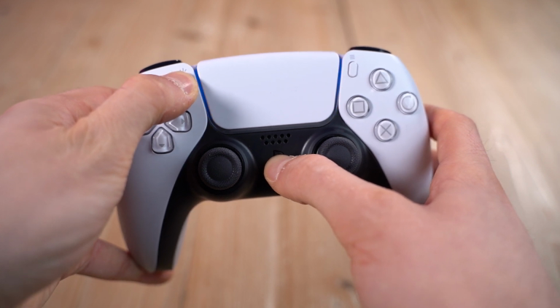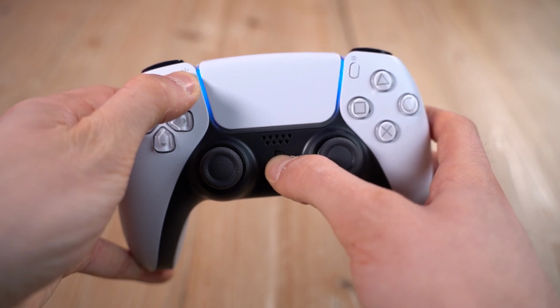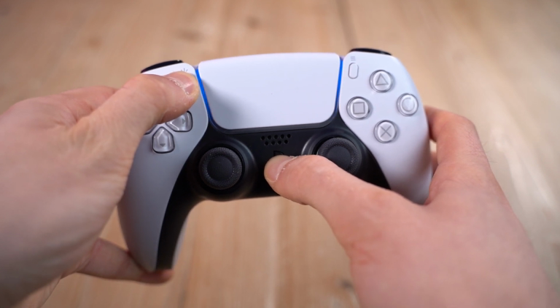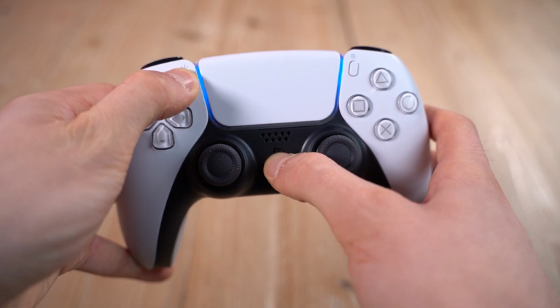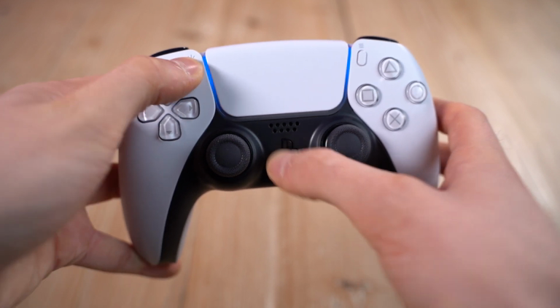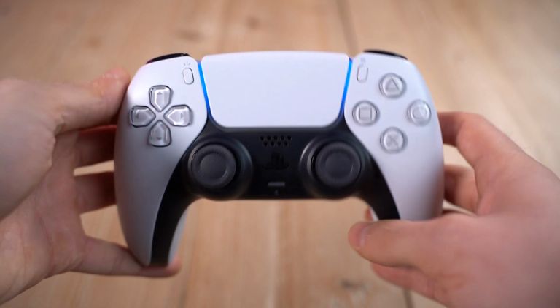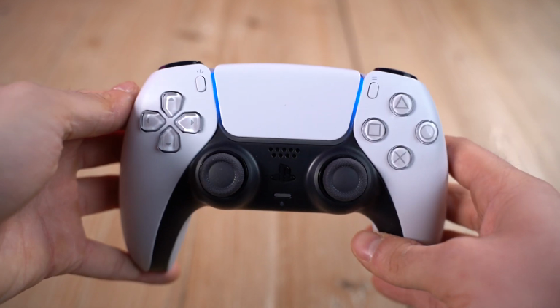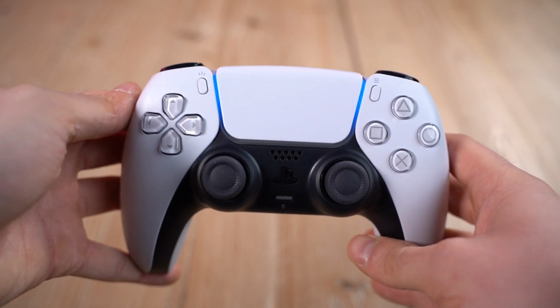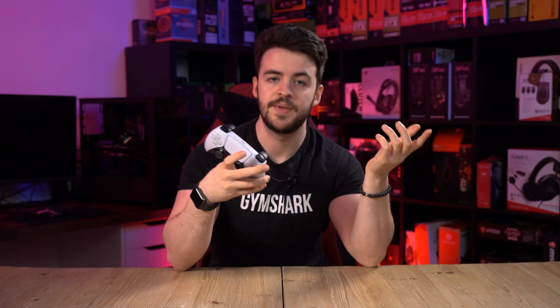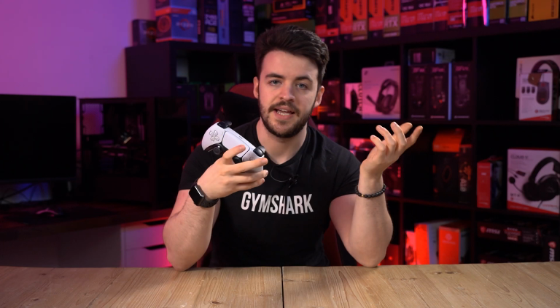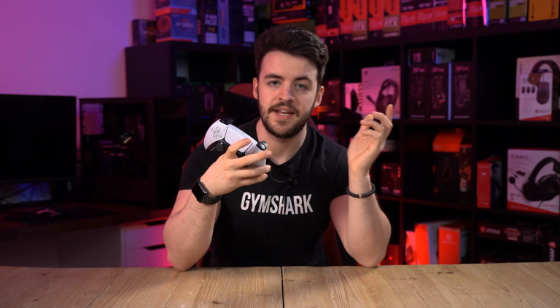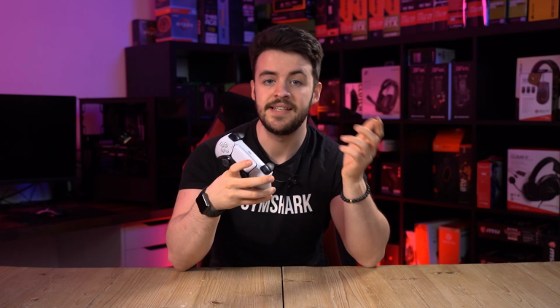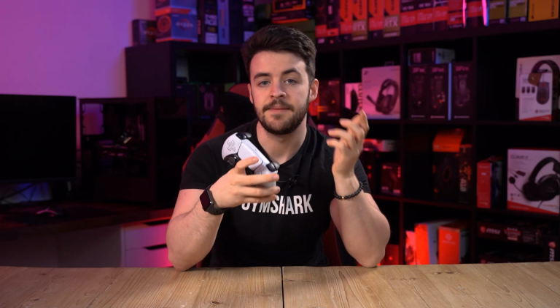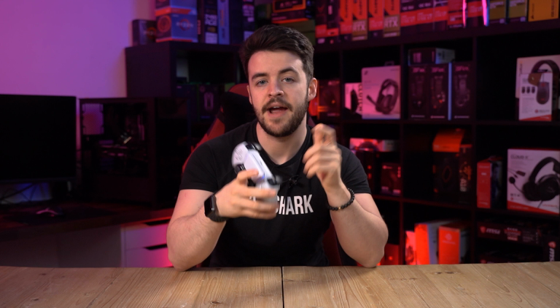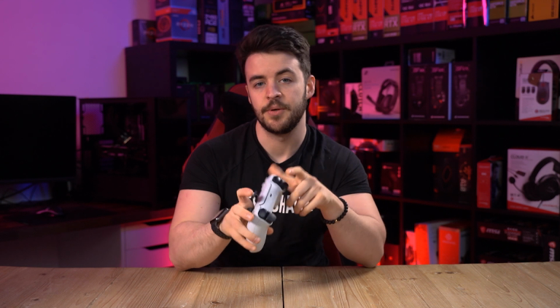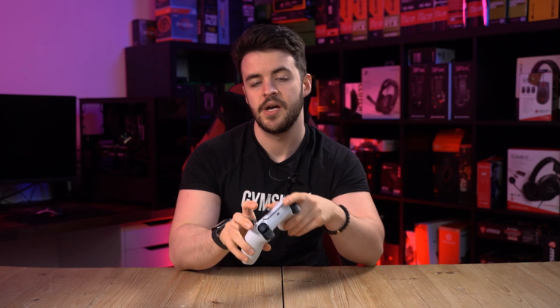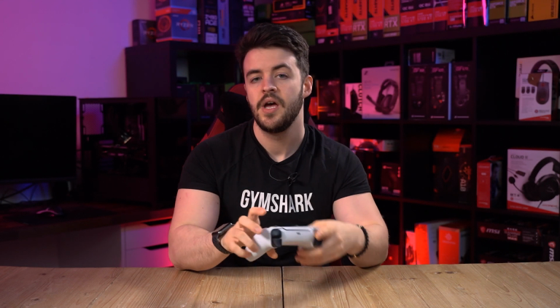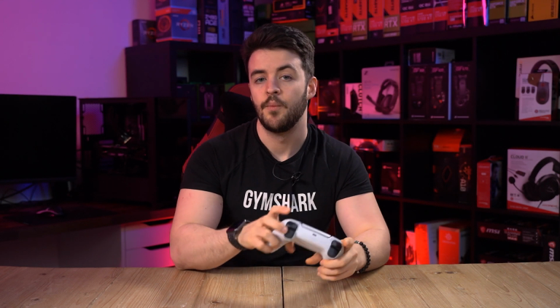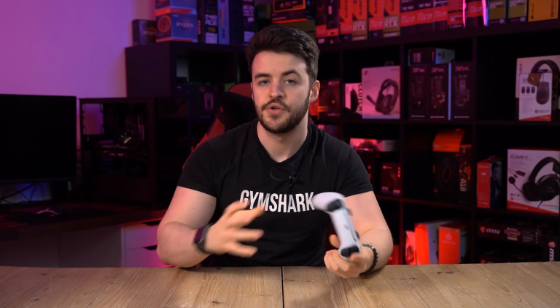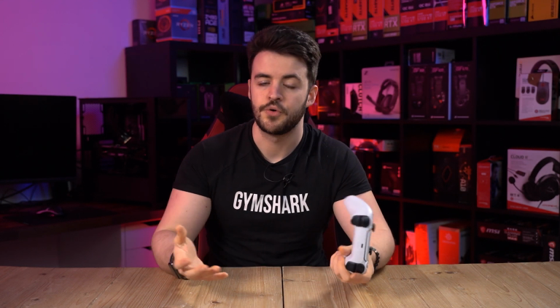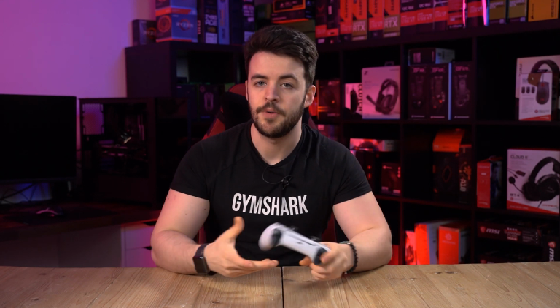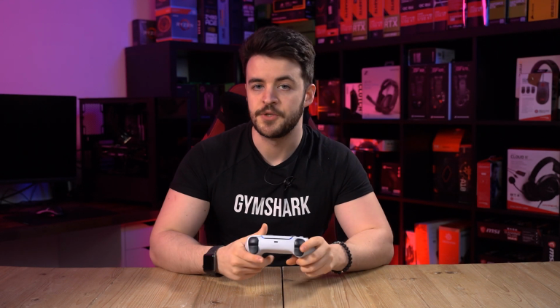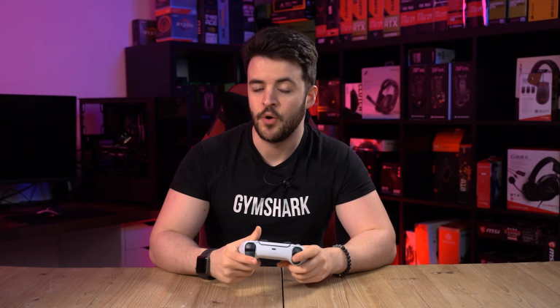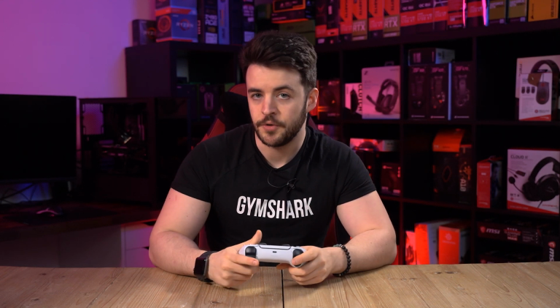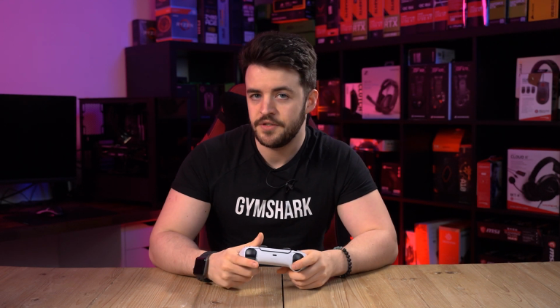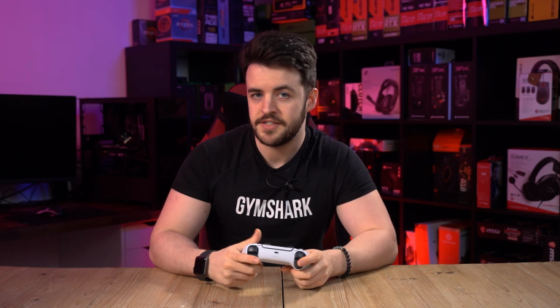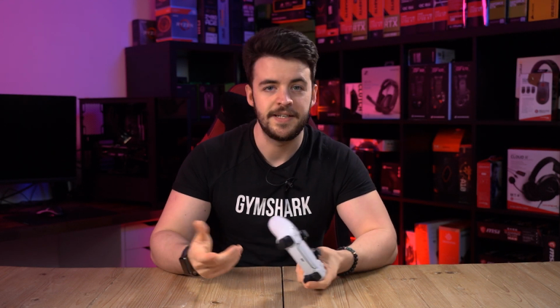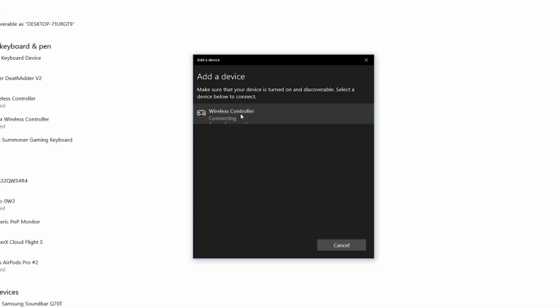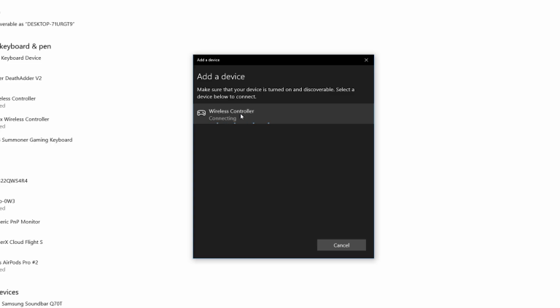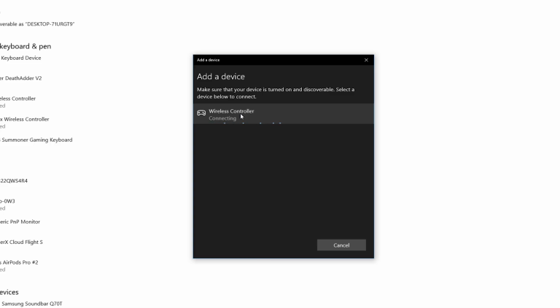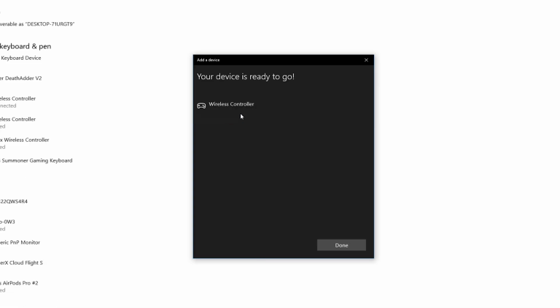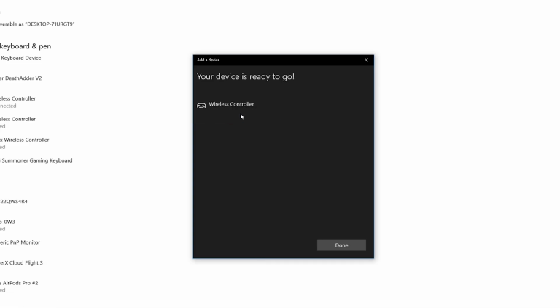After clicking, hold the PlayStation button and the share button at the same time to put the controller into pairing mode. You will notice a blue flashing LED to indicate that it is in pairing mode, and once your controller pops up on your computer simply click it and click pair.